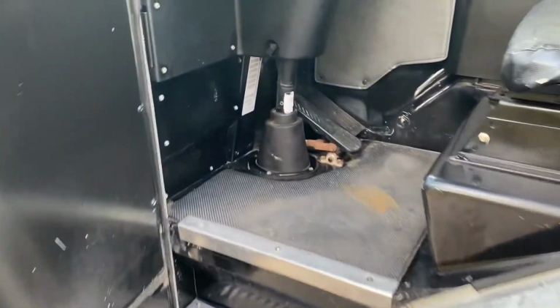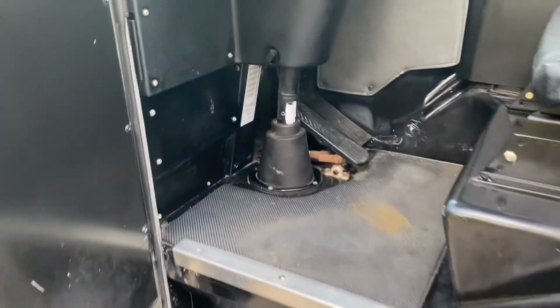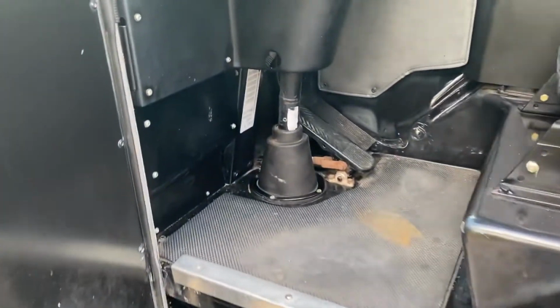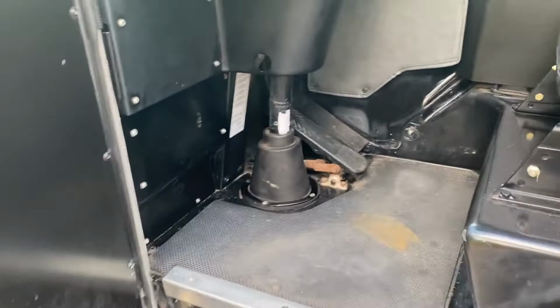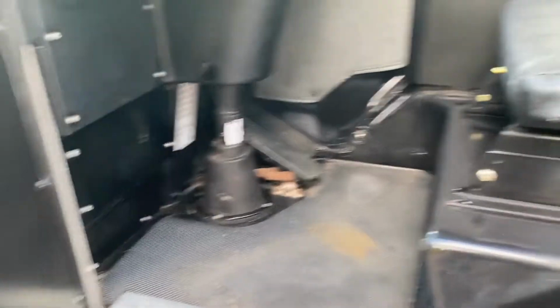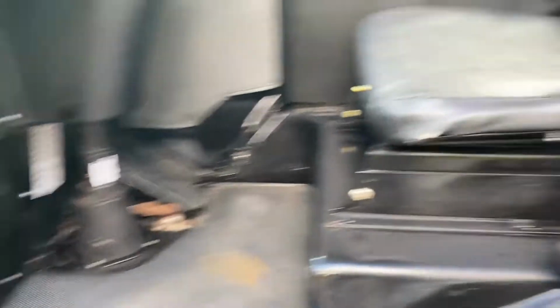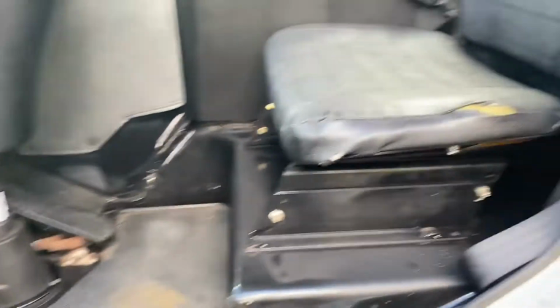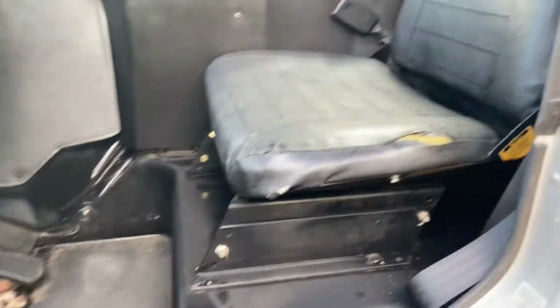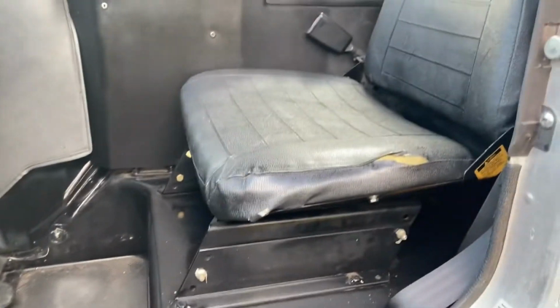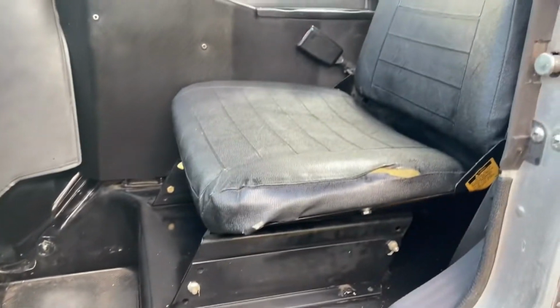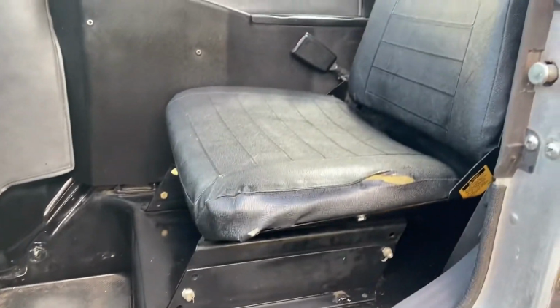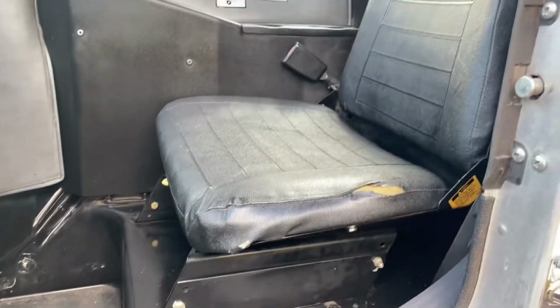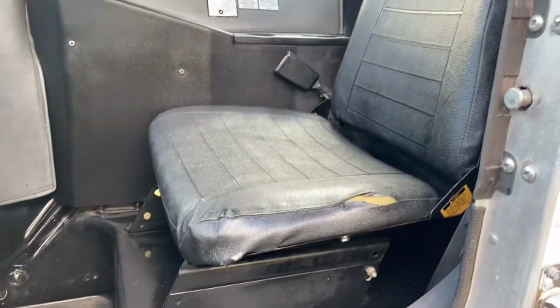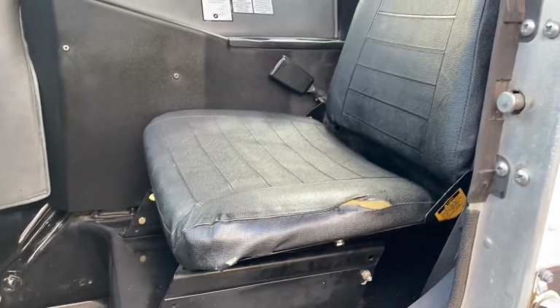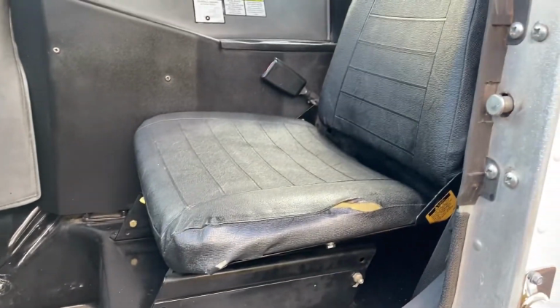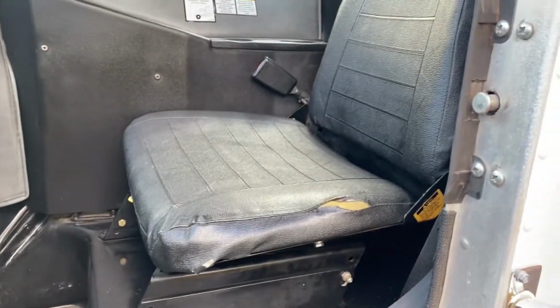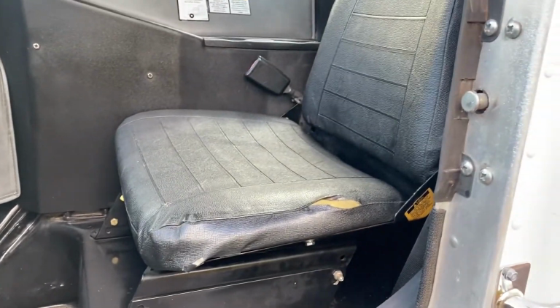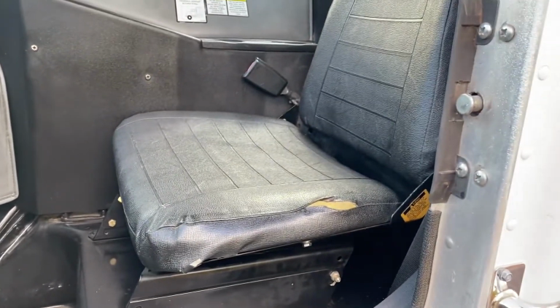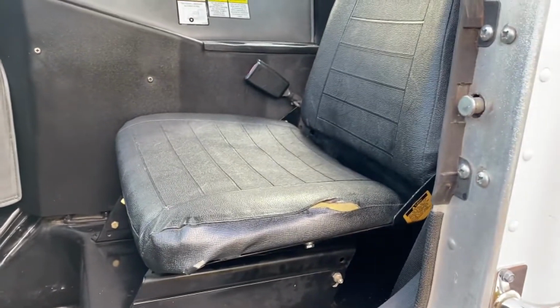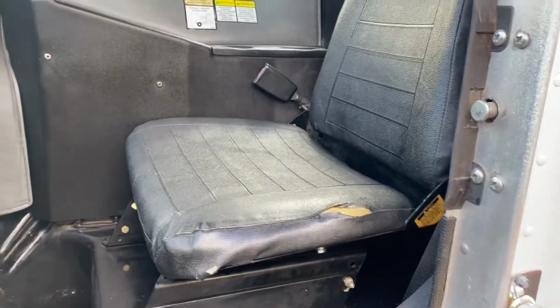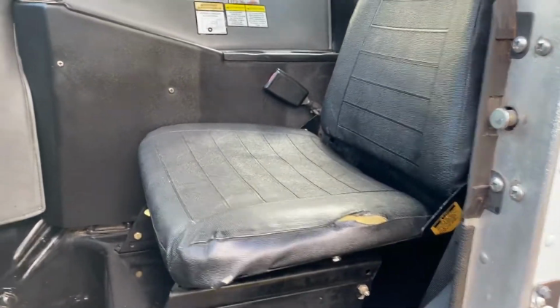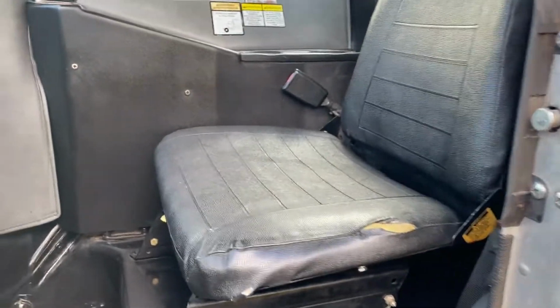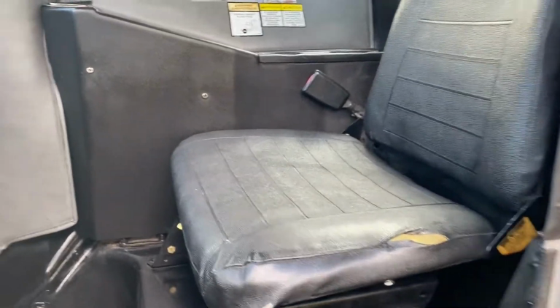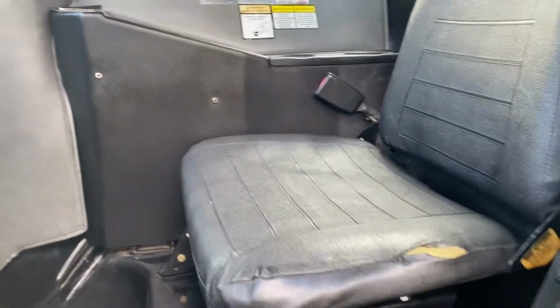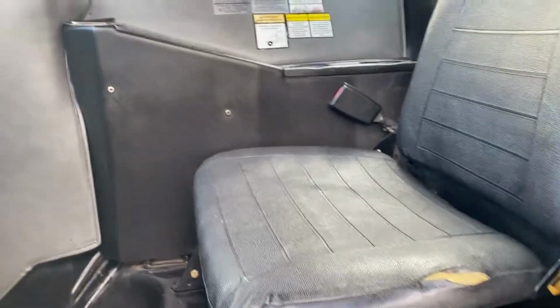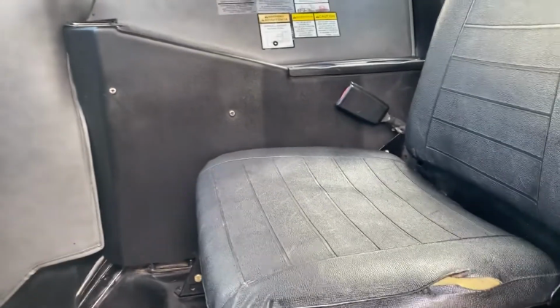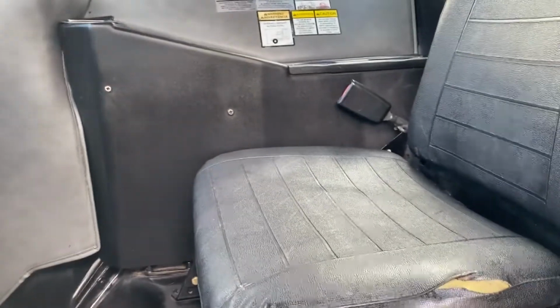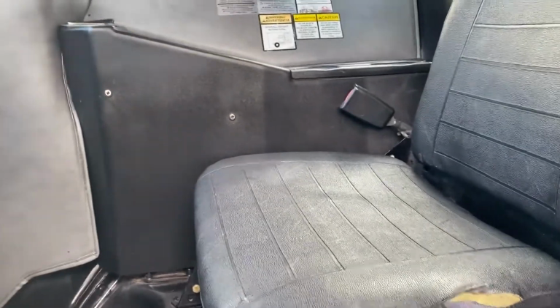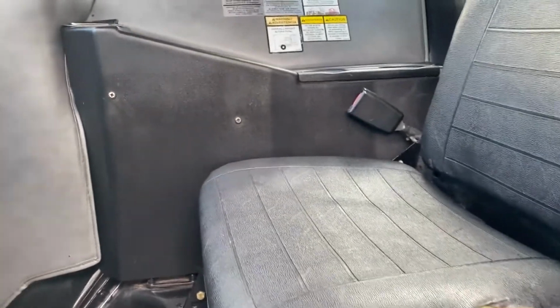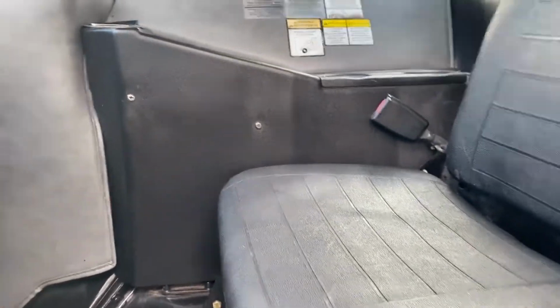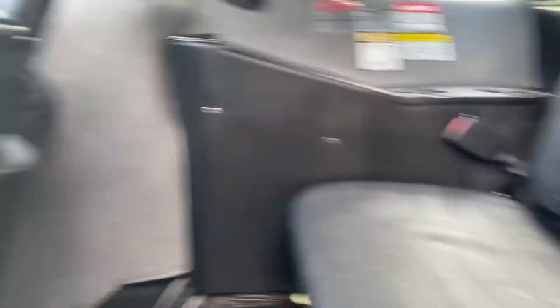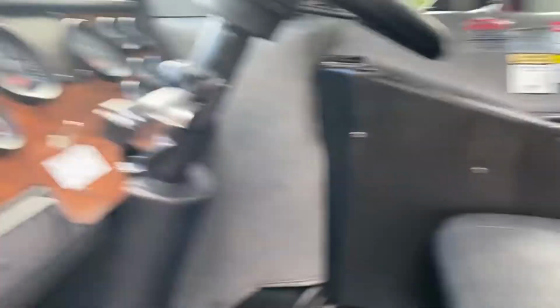Very clean cab. You can see just a little bit of wear on the driver's seat there.